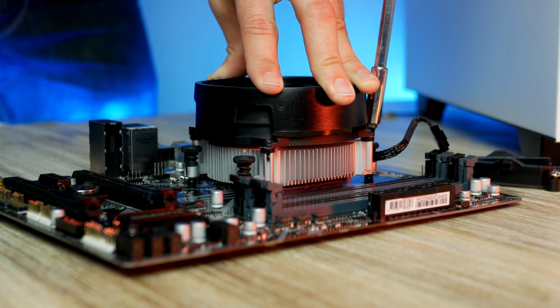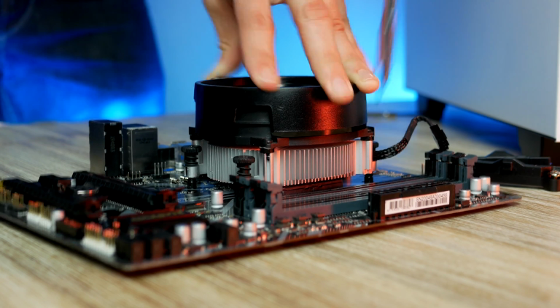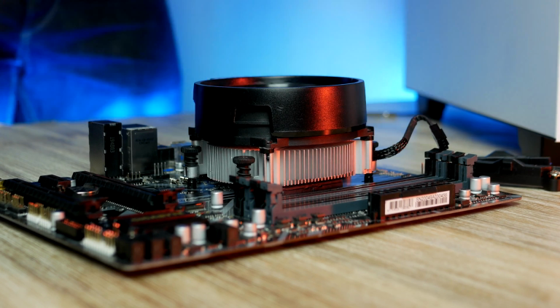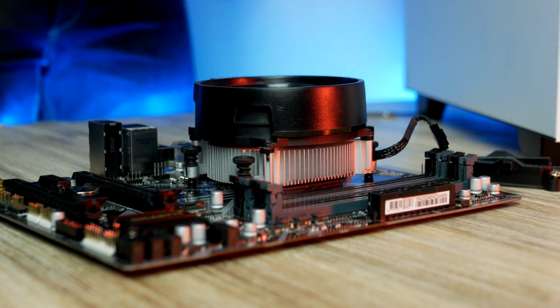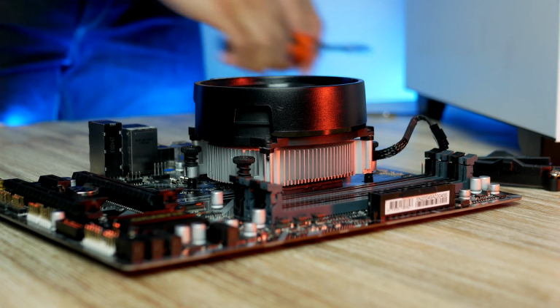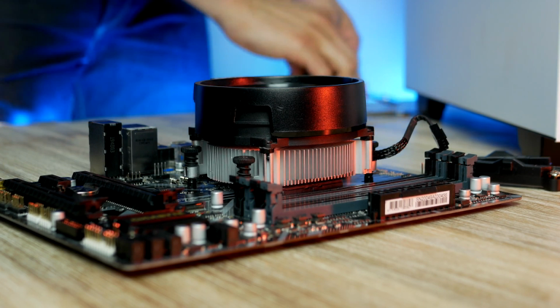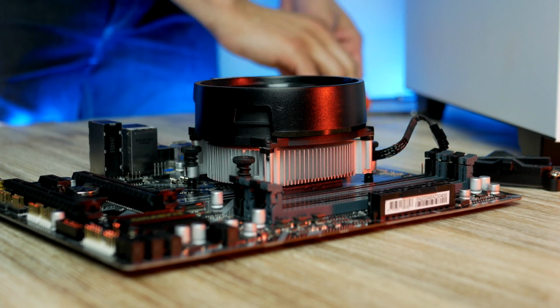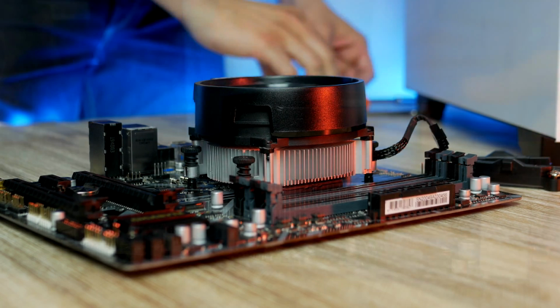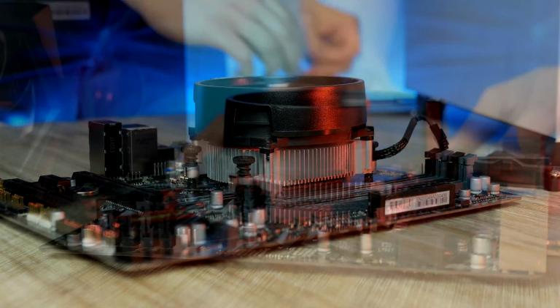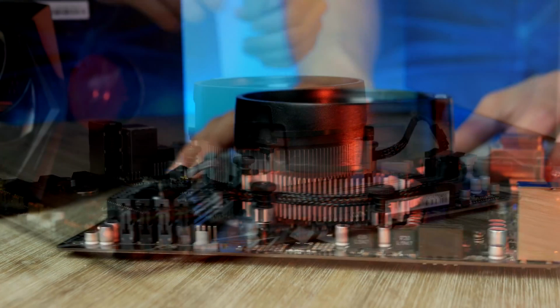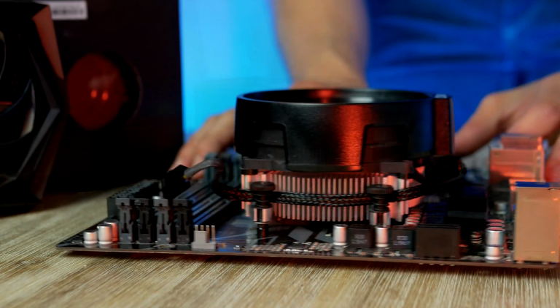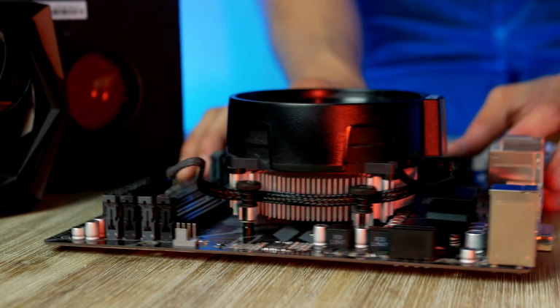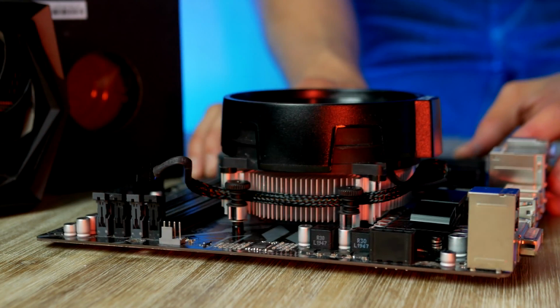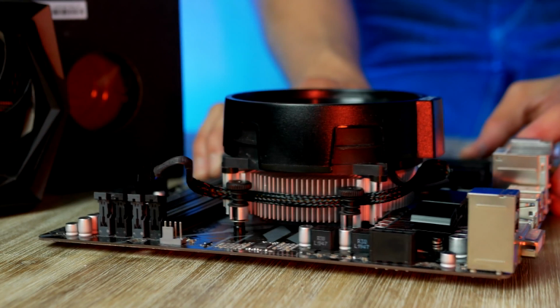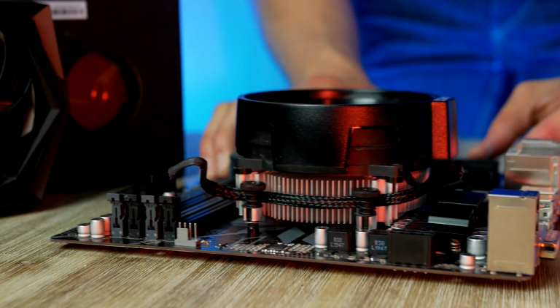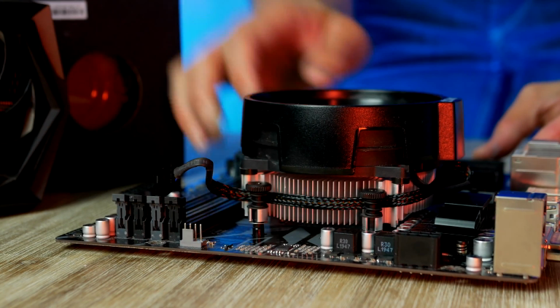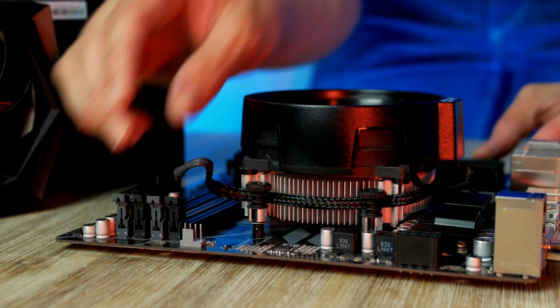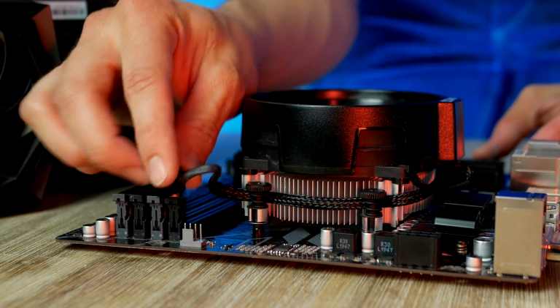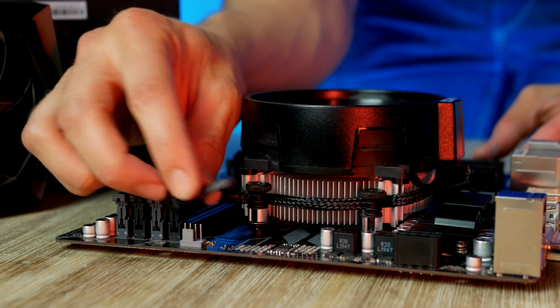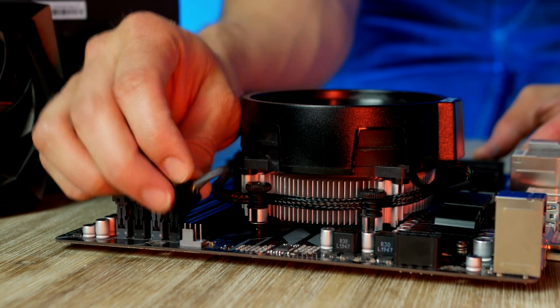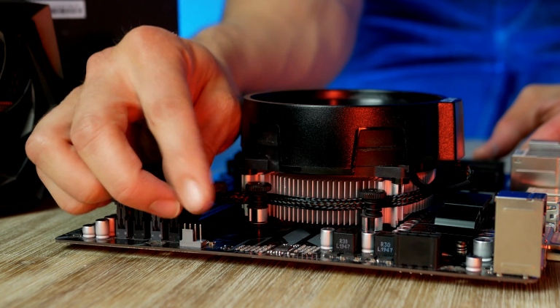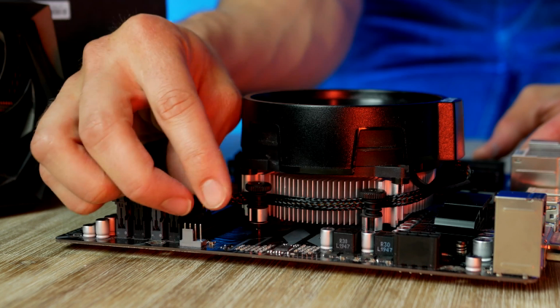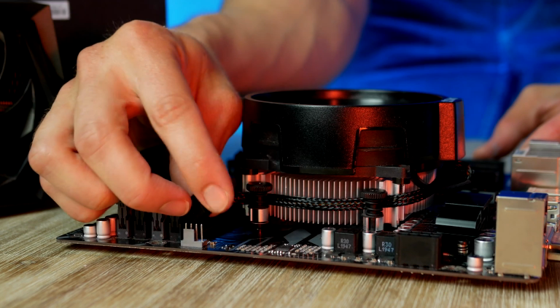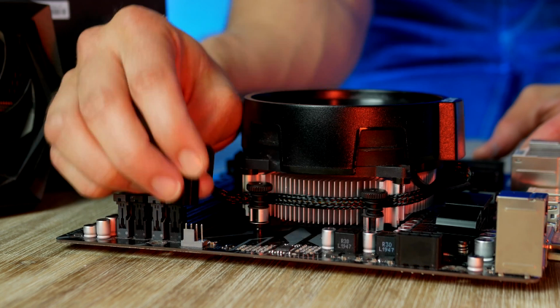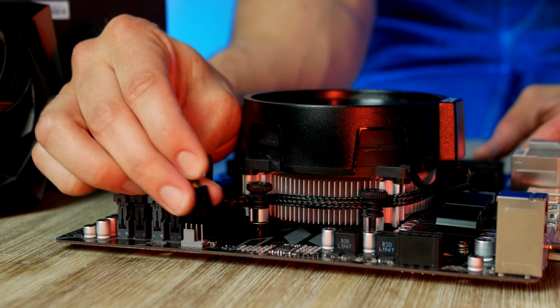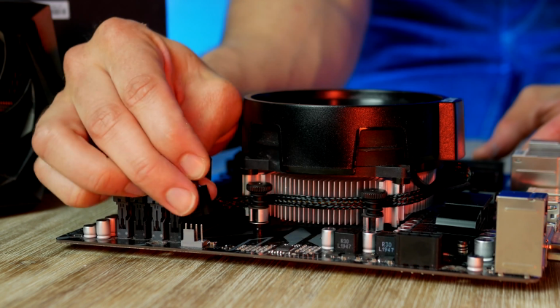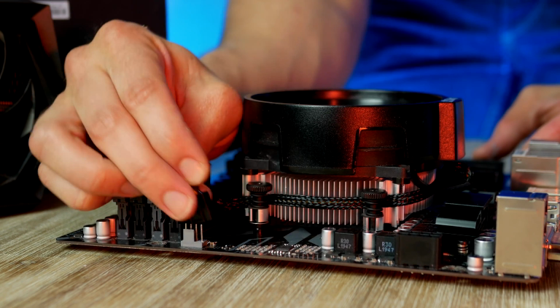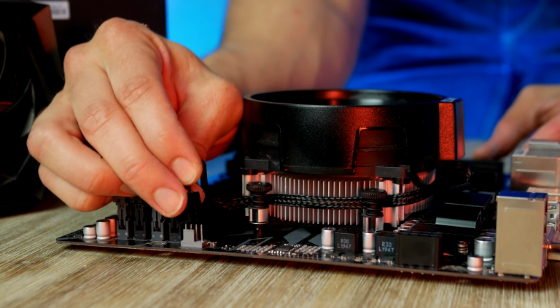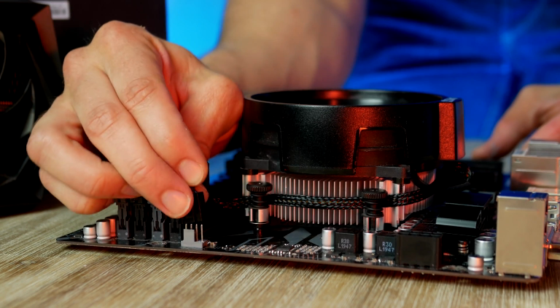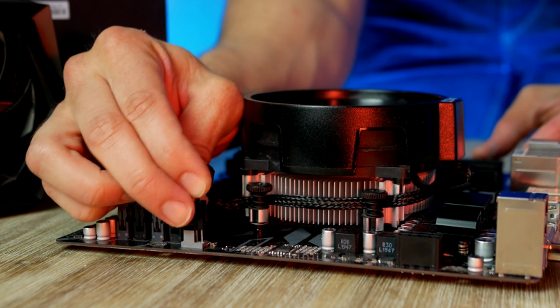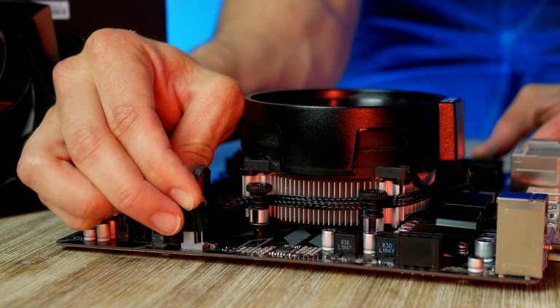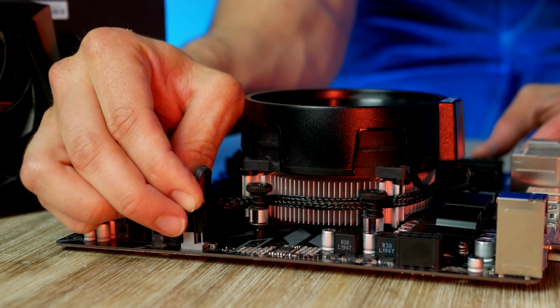Take the CPU fan cable and plug it into the CPU fan header on the motherboard, which we find at the top corner.